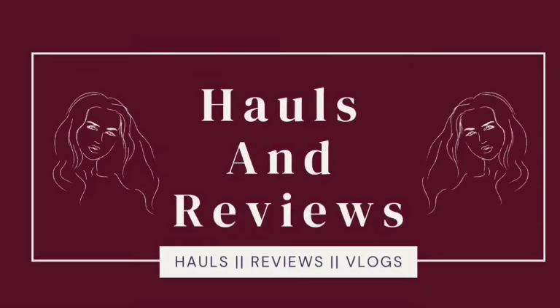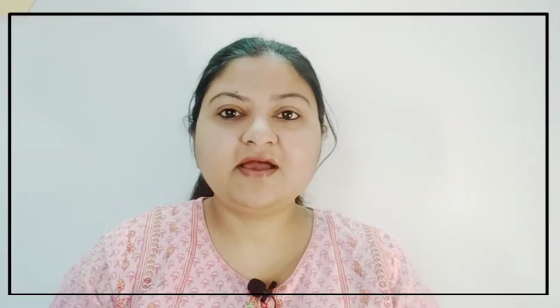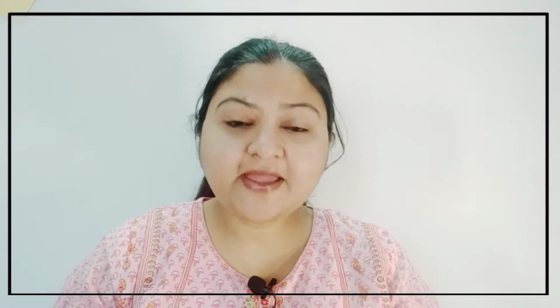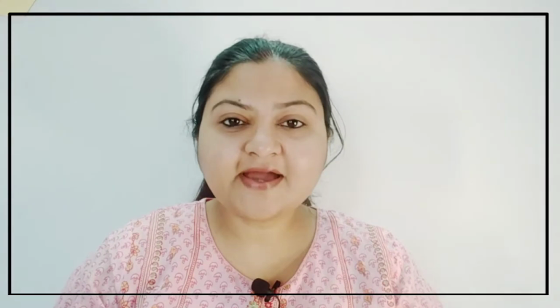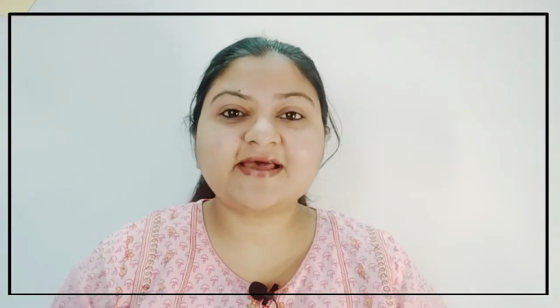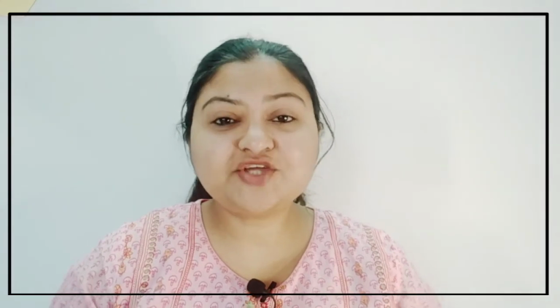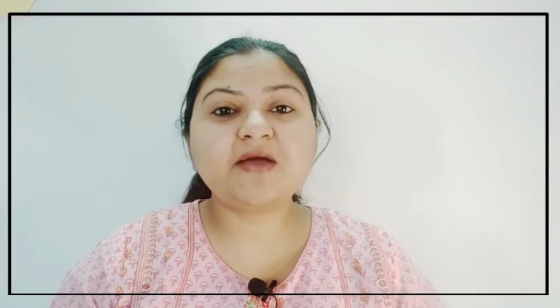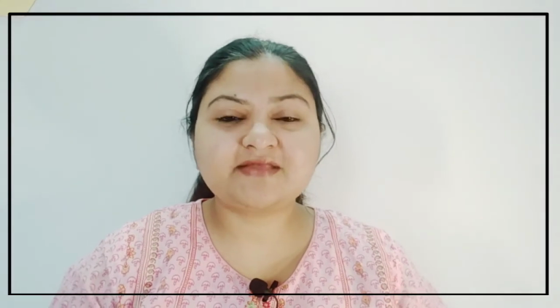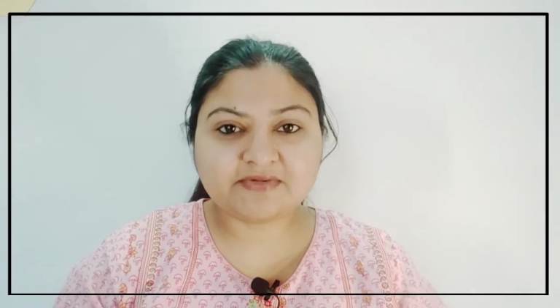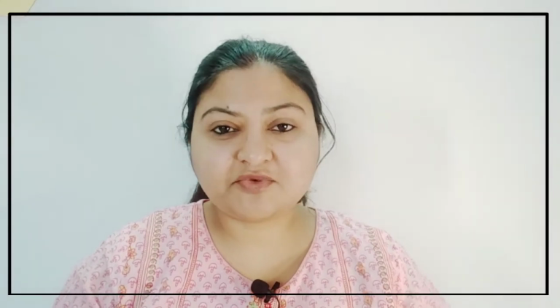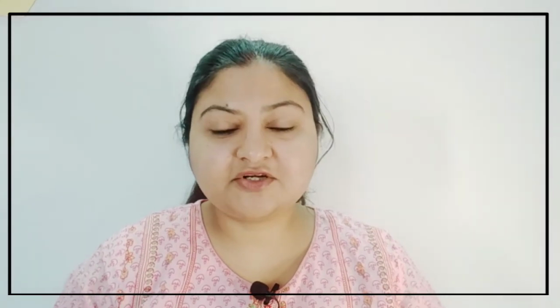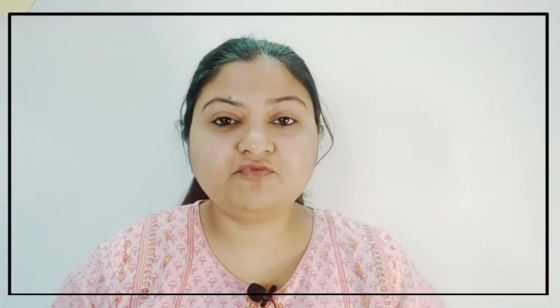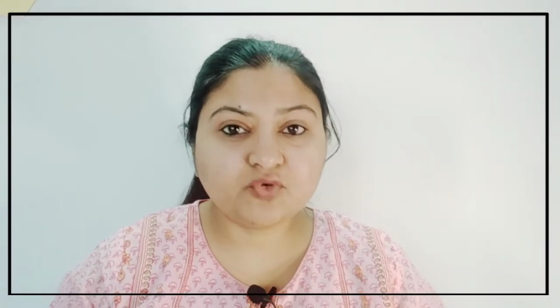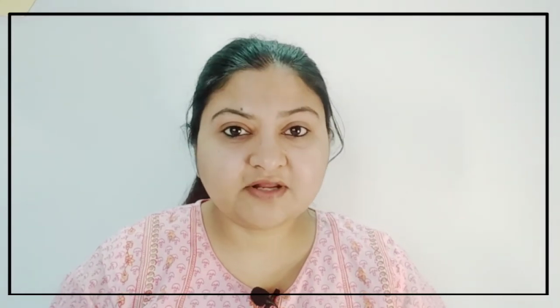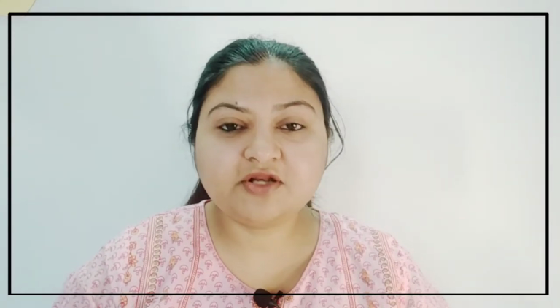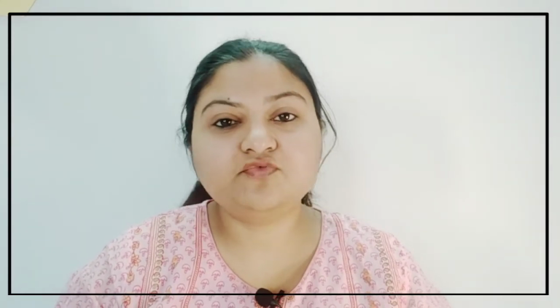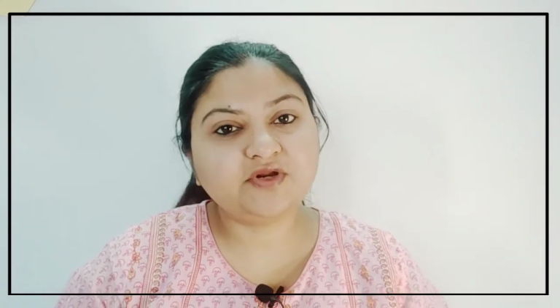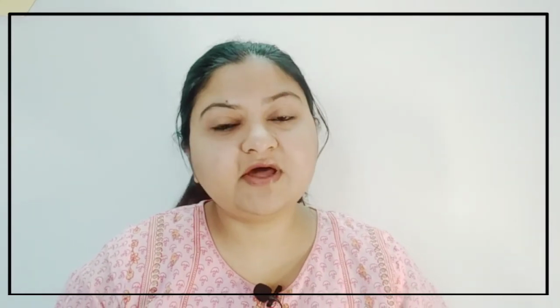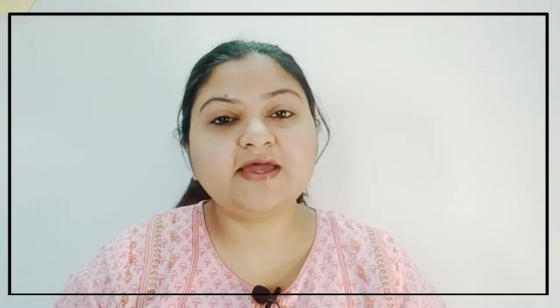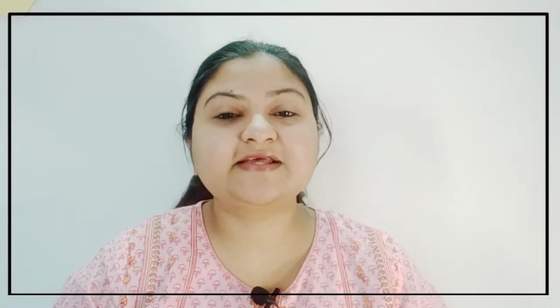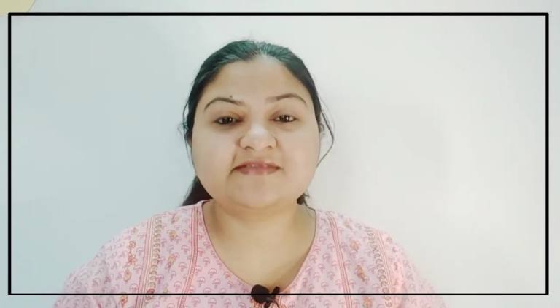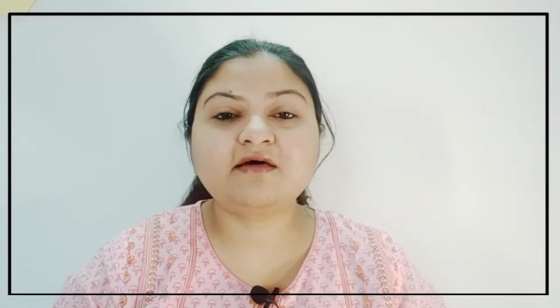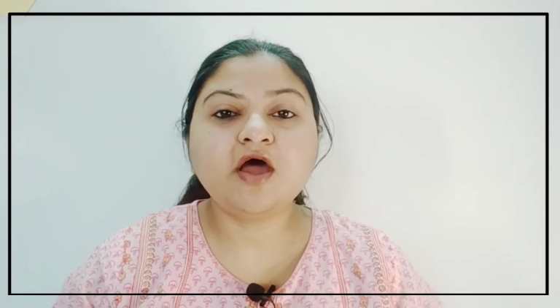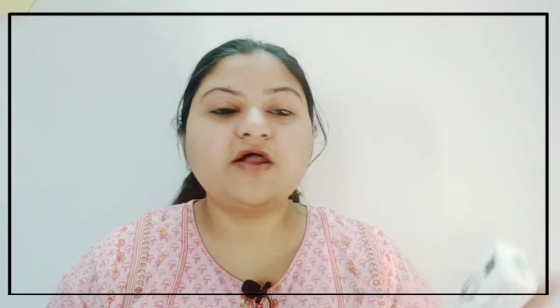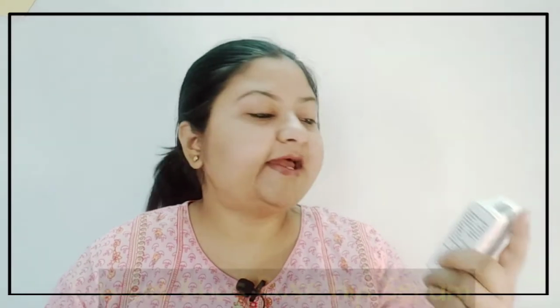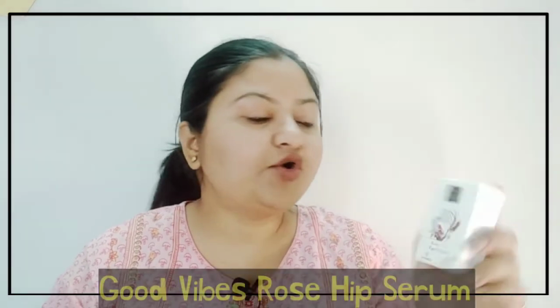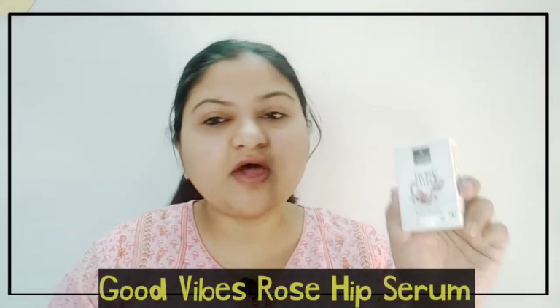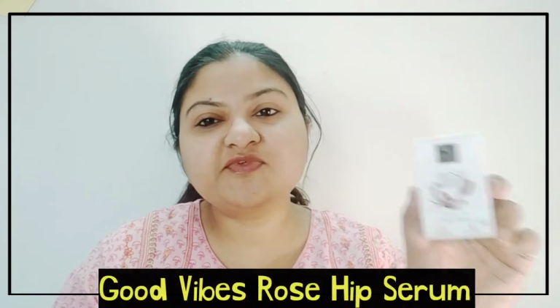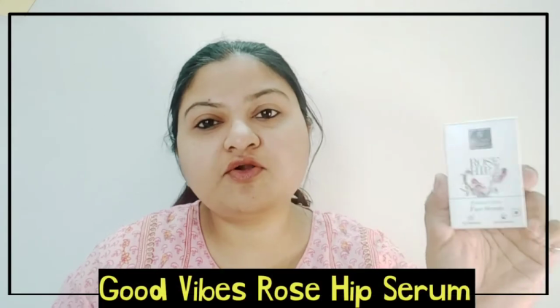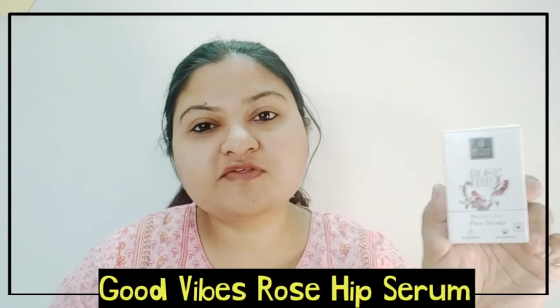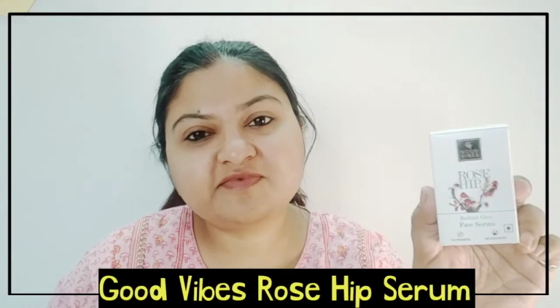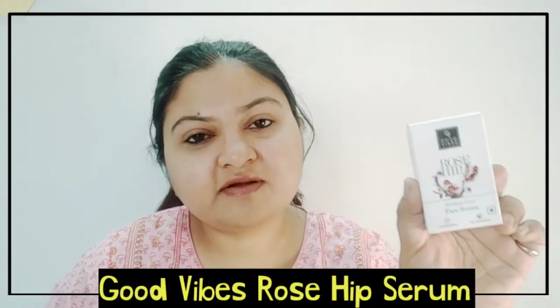Hi guys, today I am going to review a serum and this is Good Vibes Rose Hip Serum.